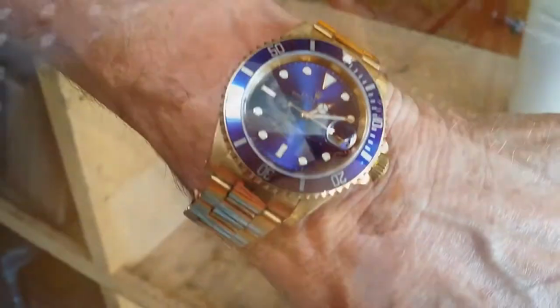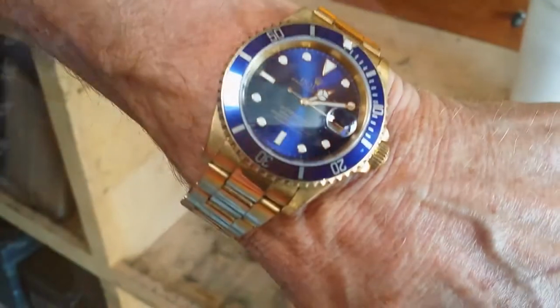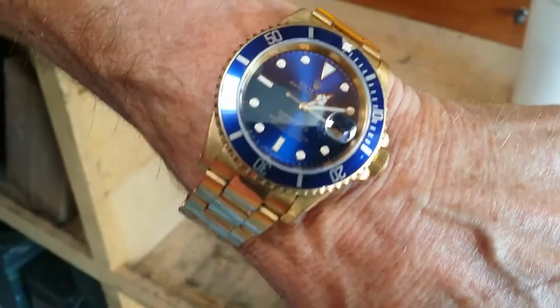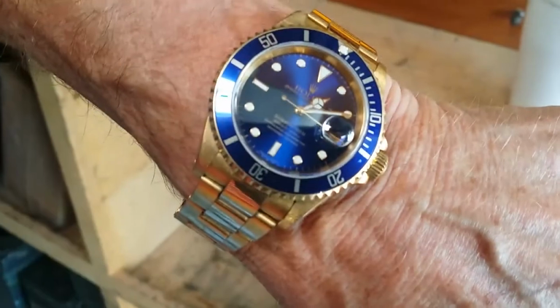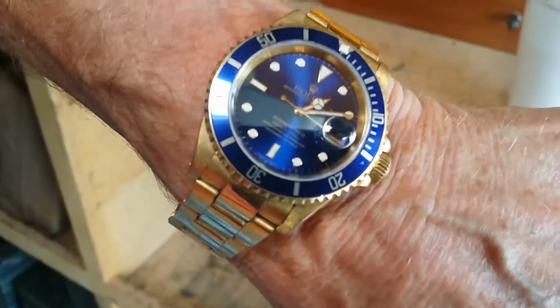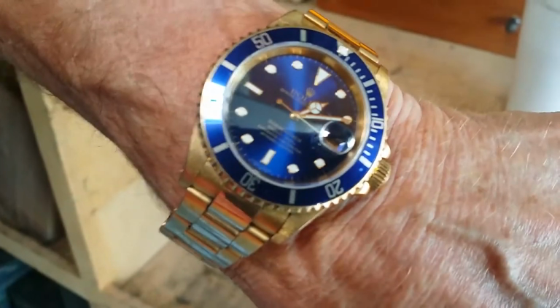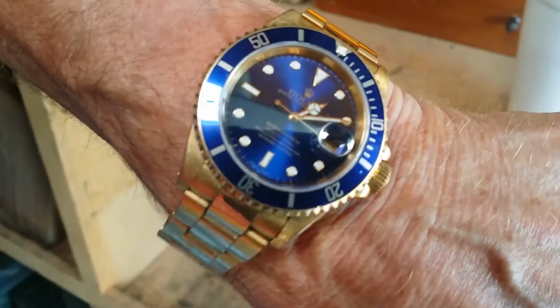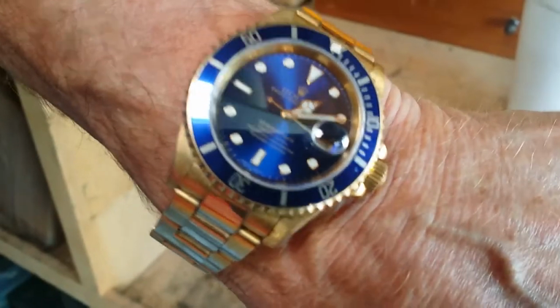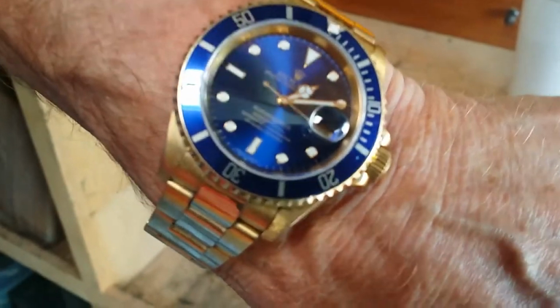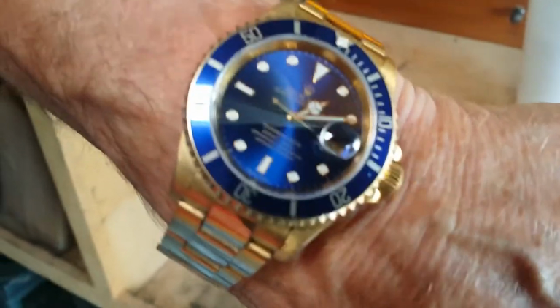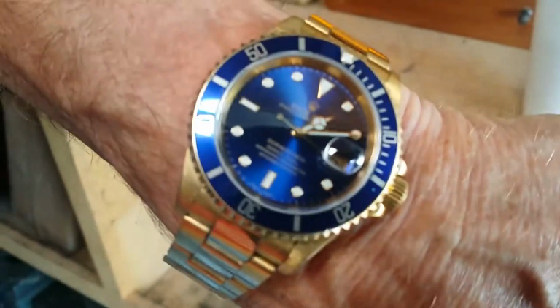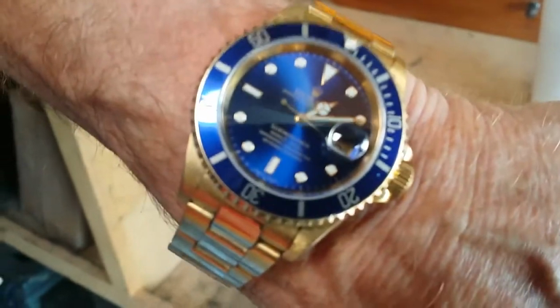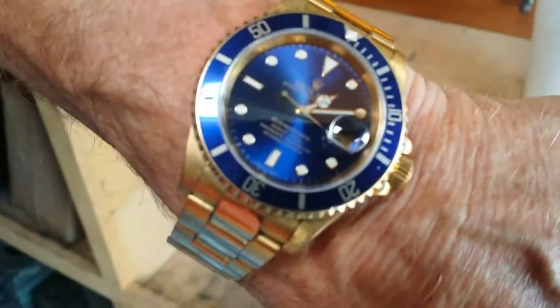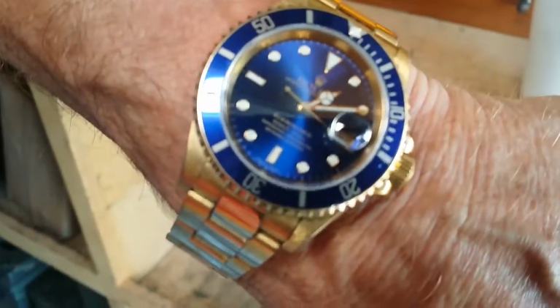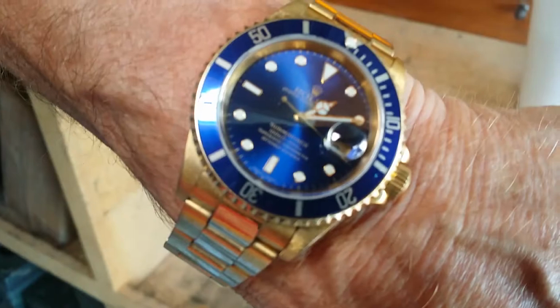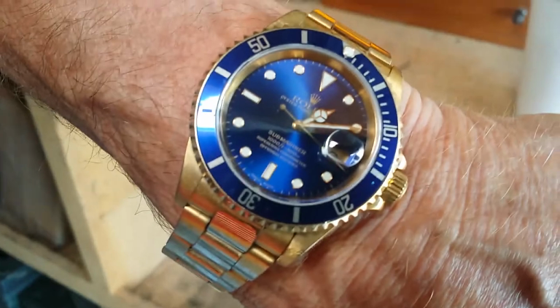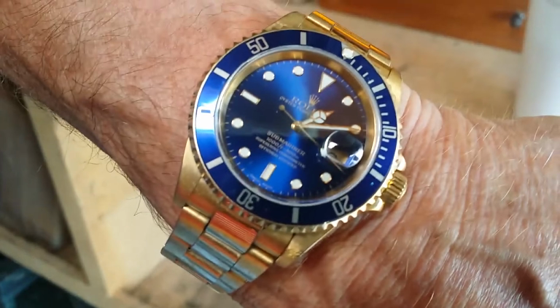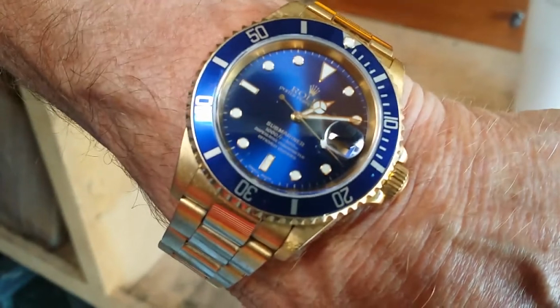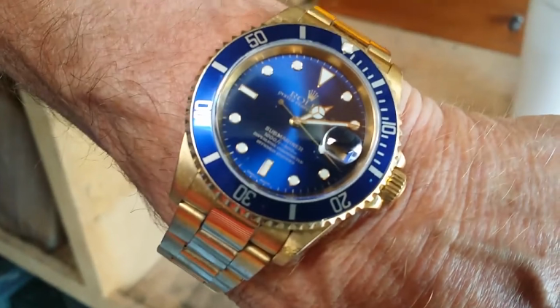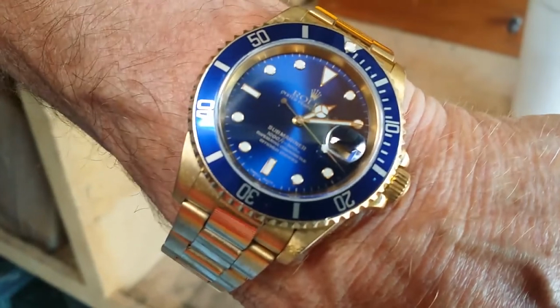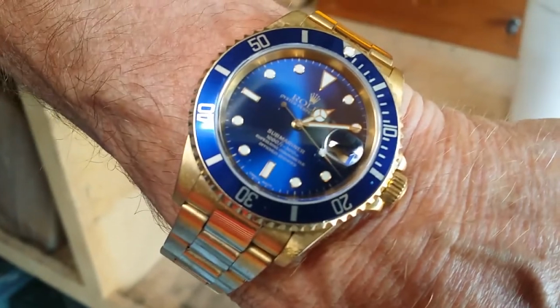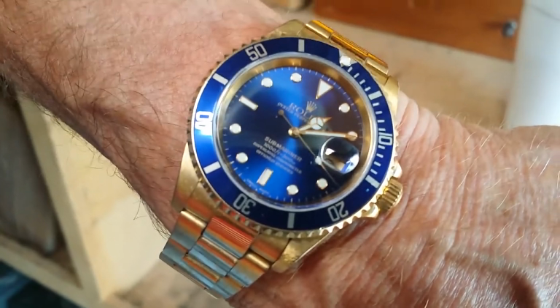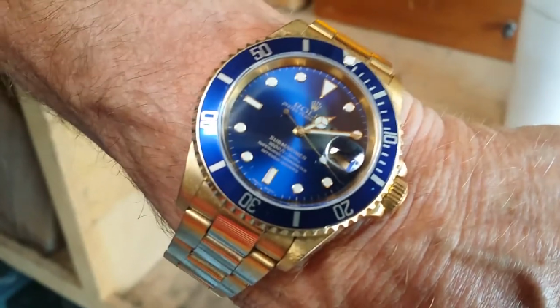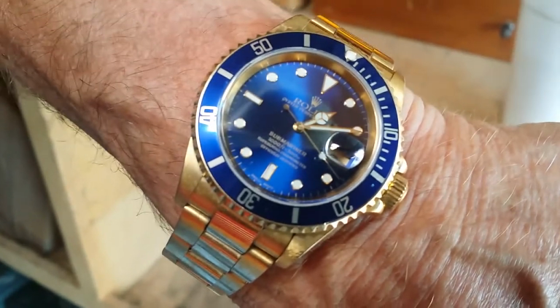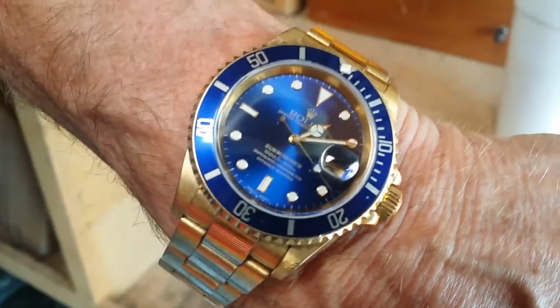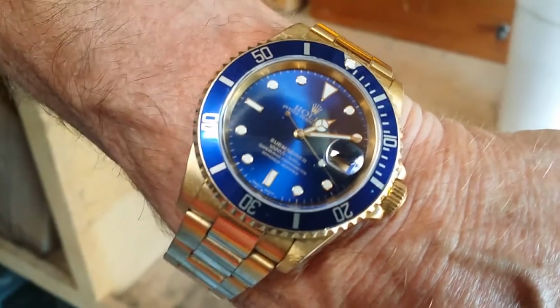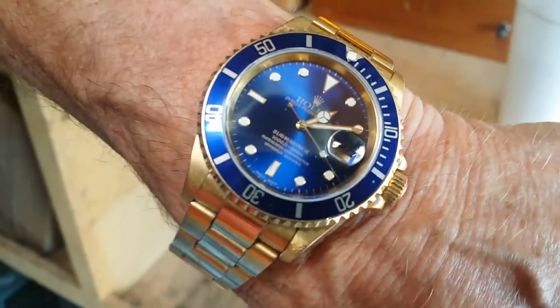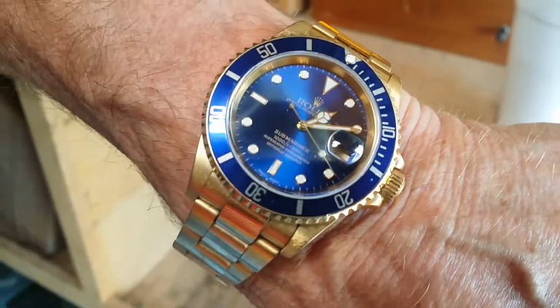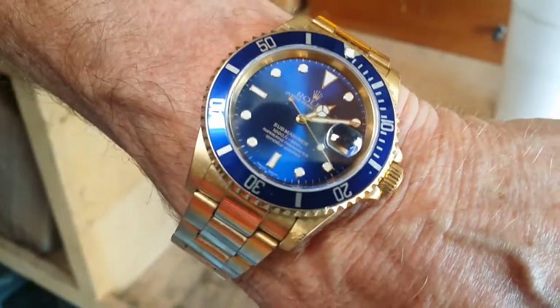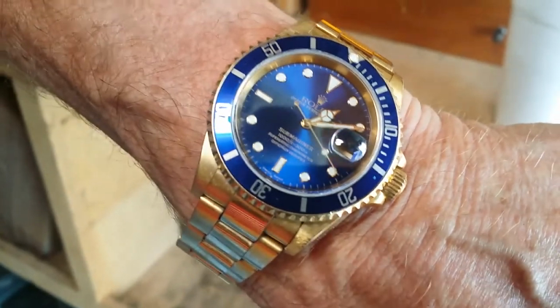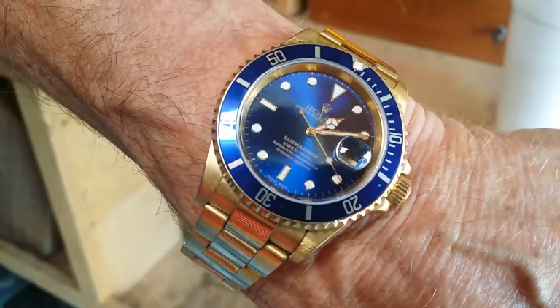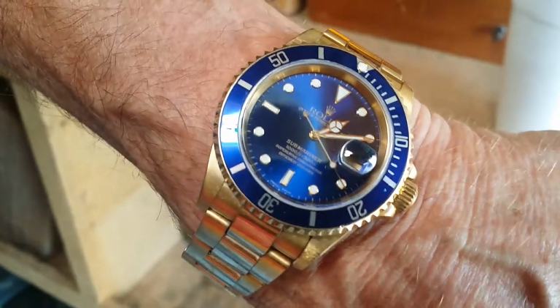So what kind of watch do we have here? It's a Rolex 18 karat gold Submariner.